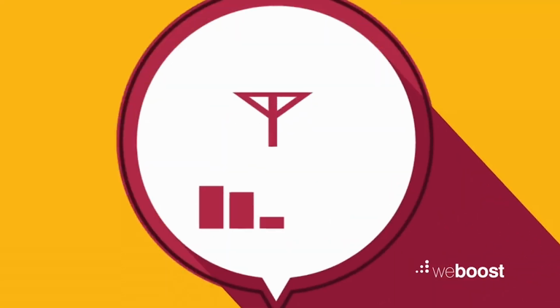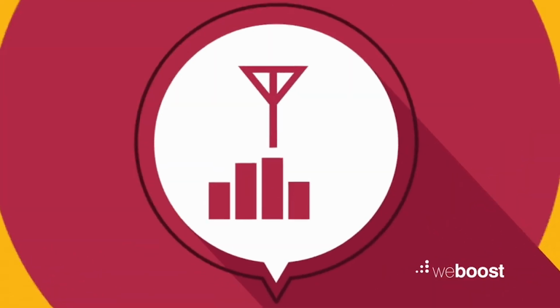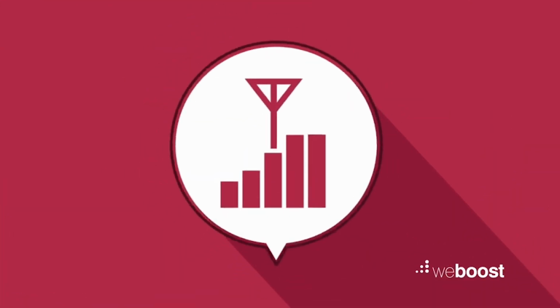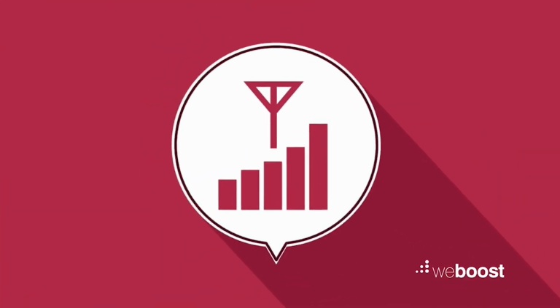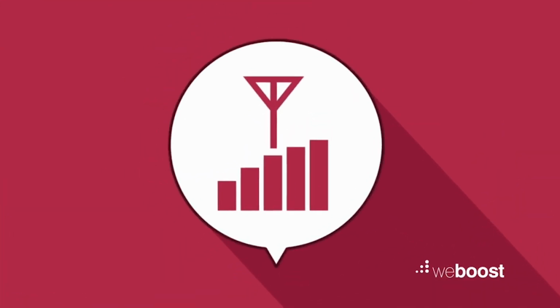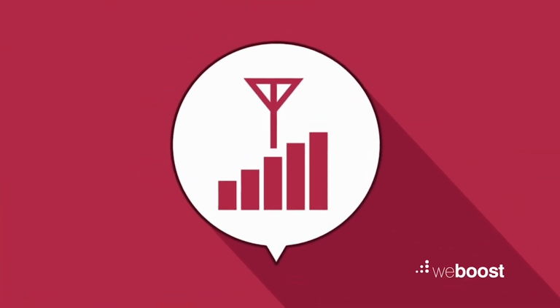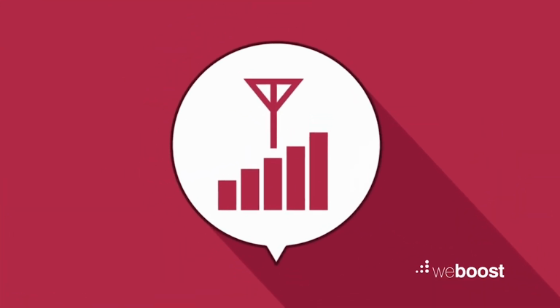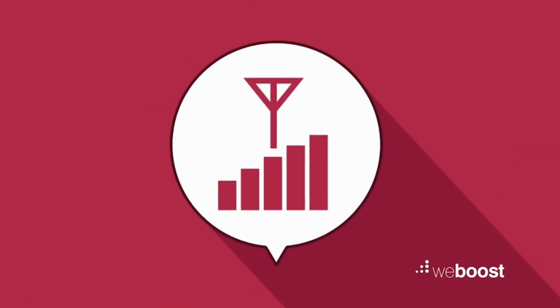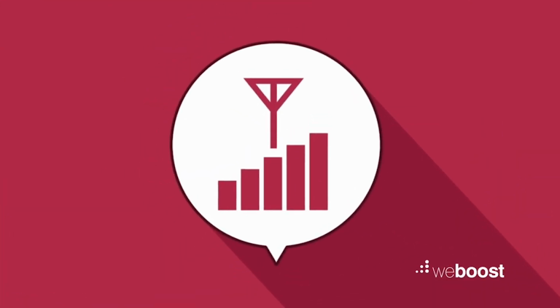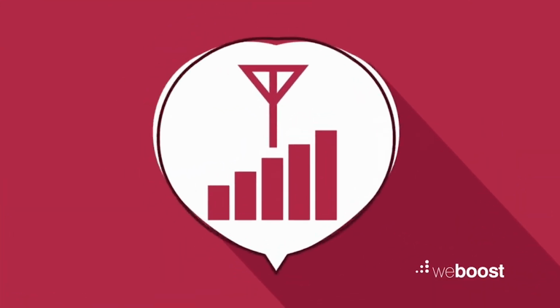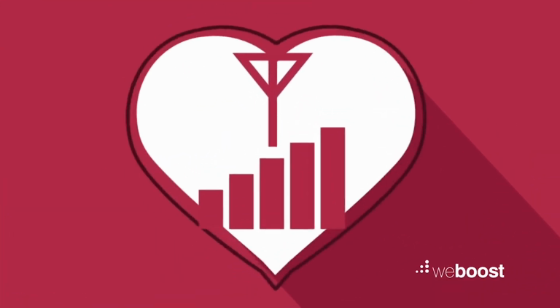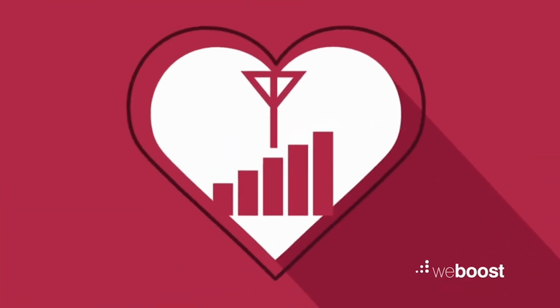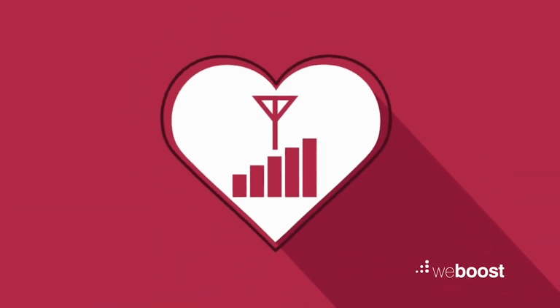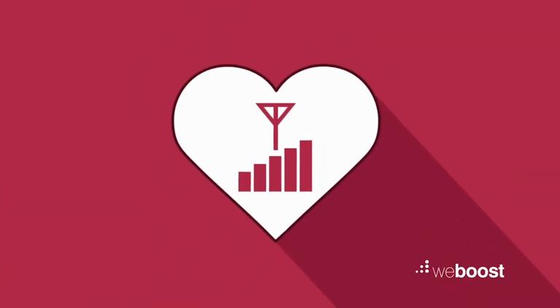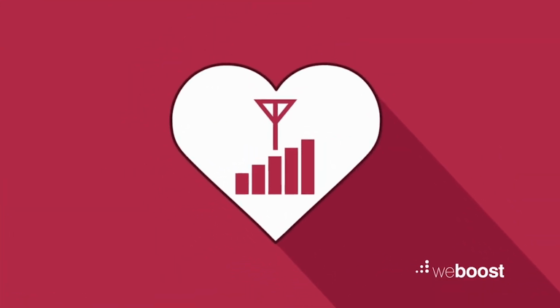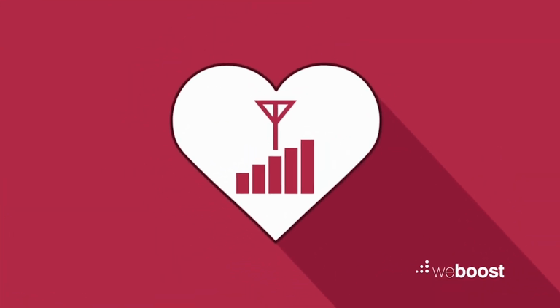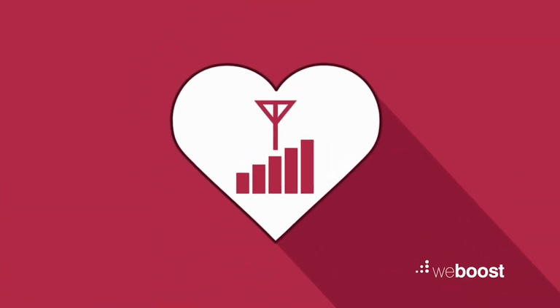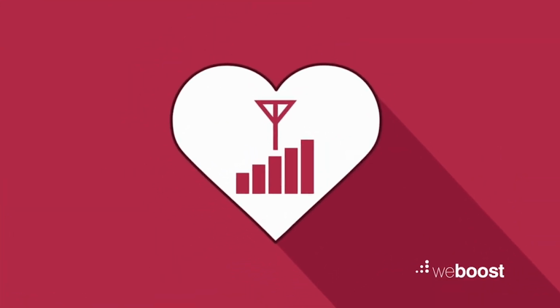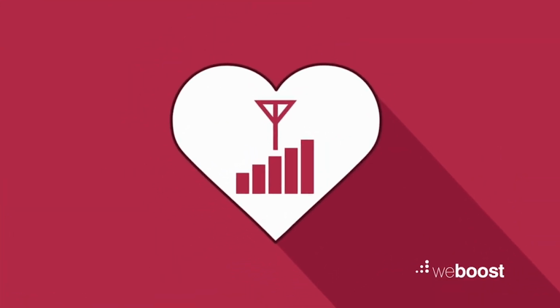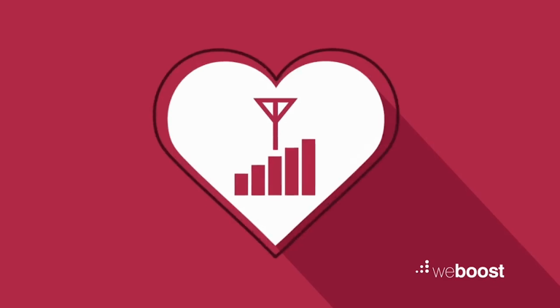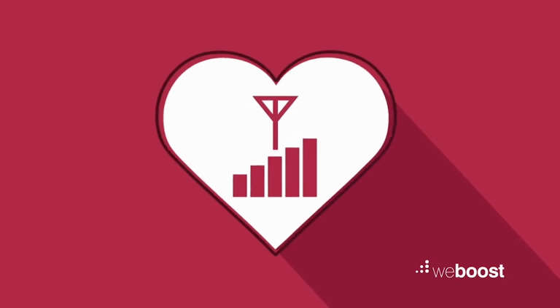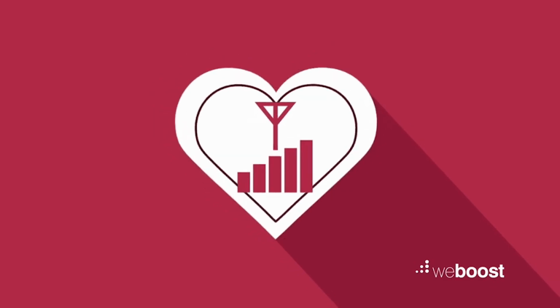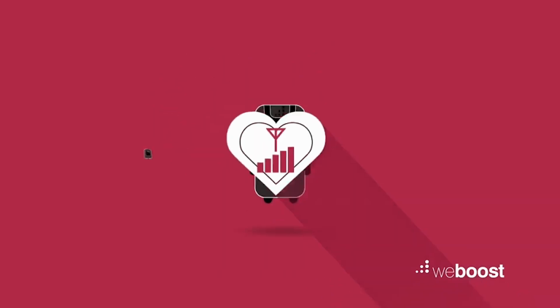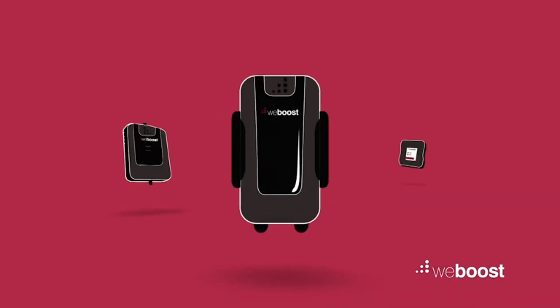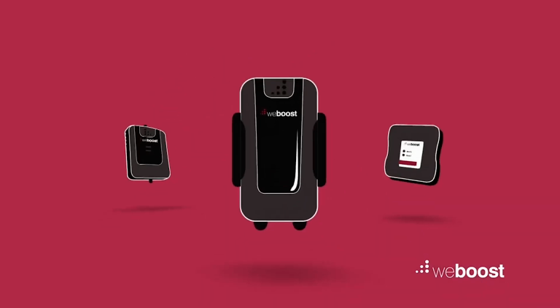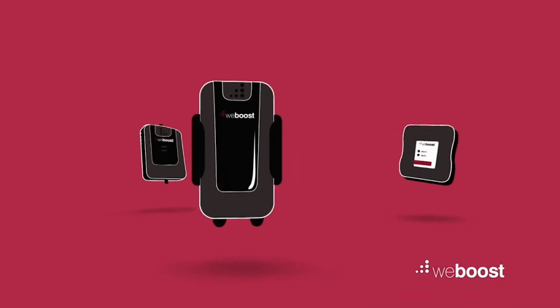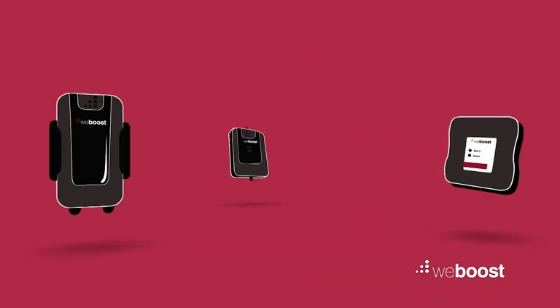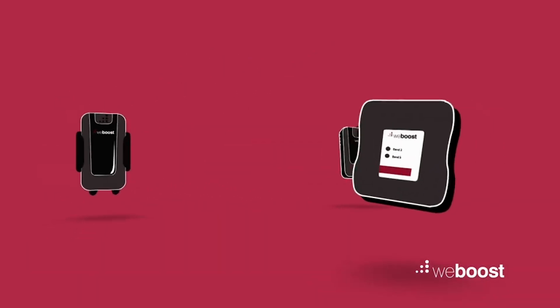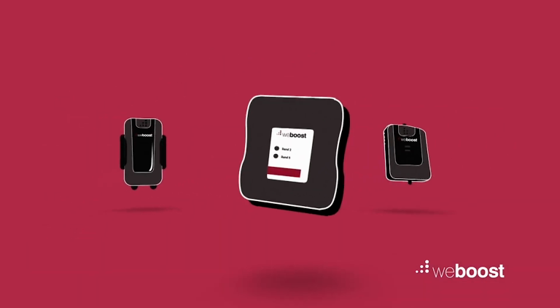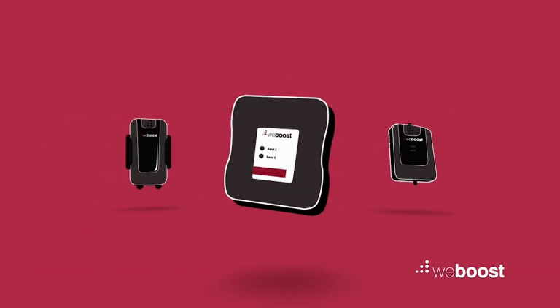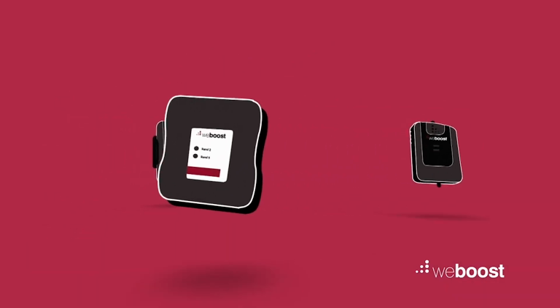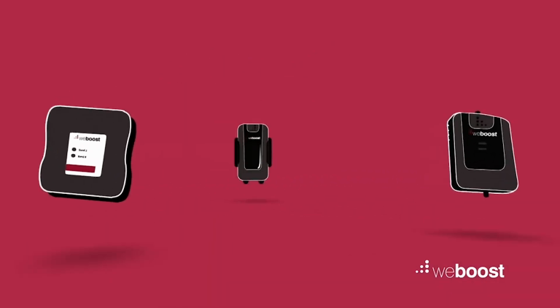In the end, a boosted signal means boosted spirits. So with solutions indoors or on the go, what are you waiting for?